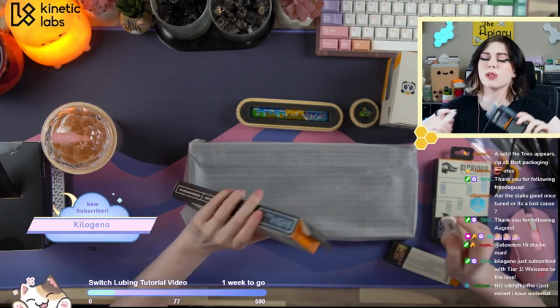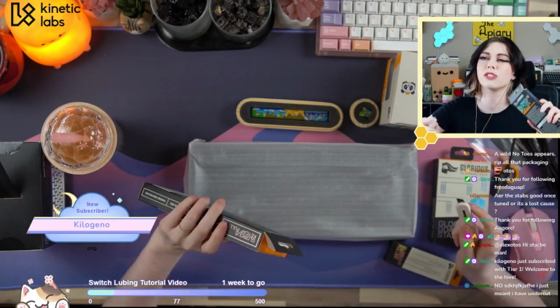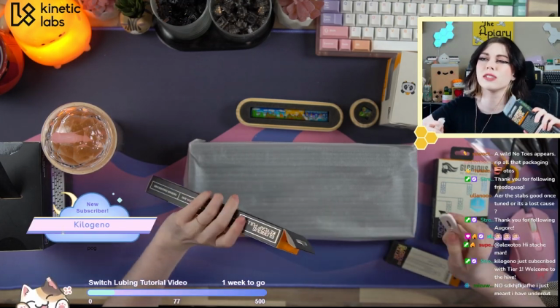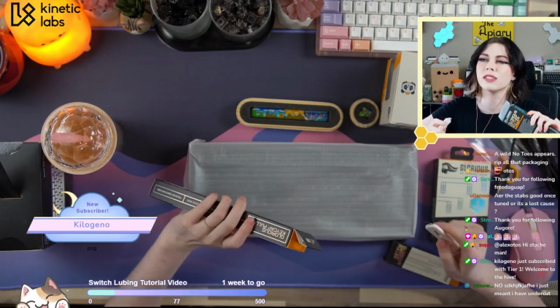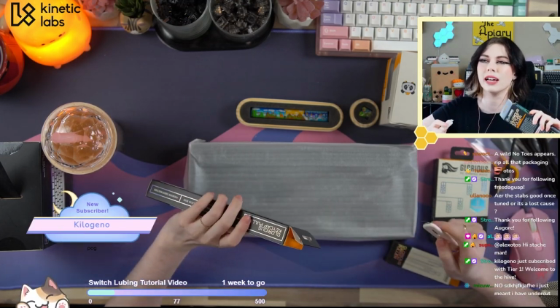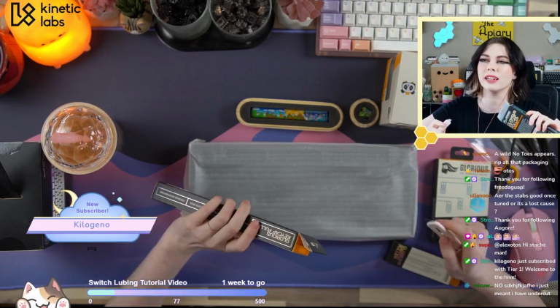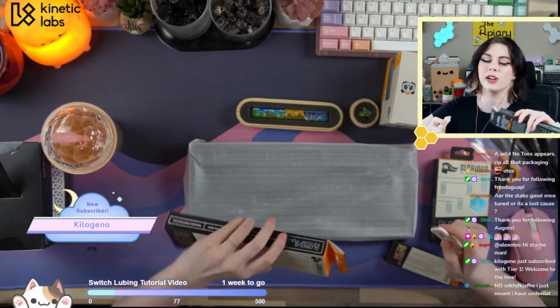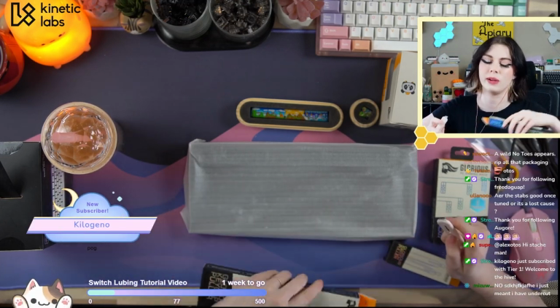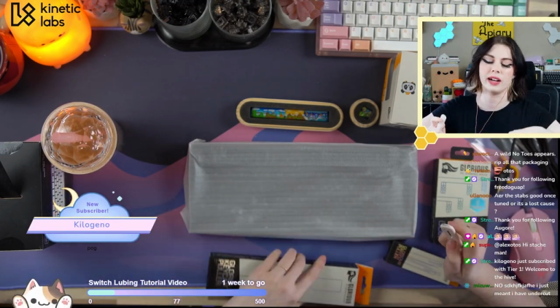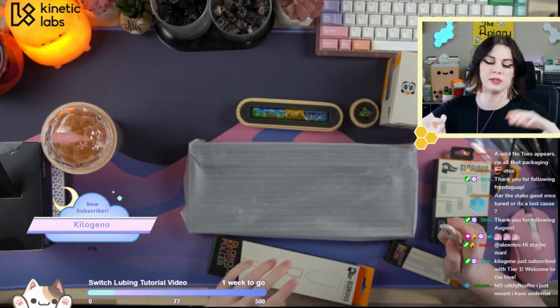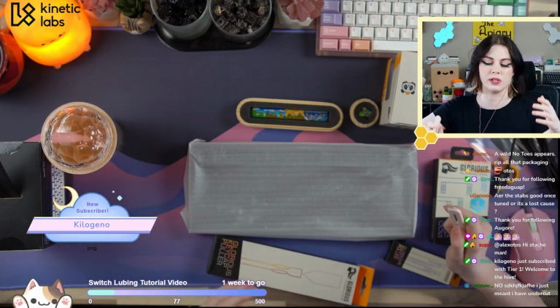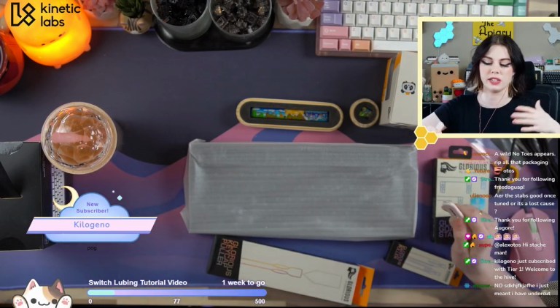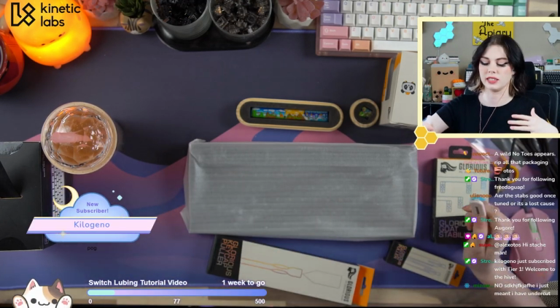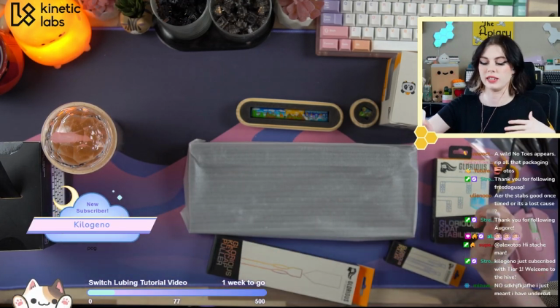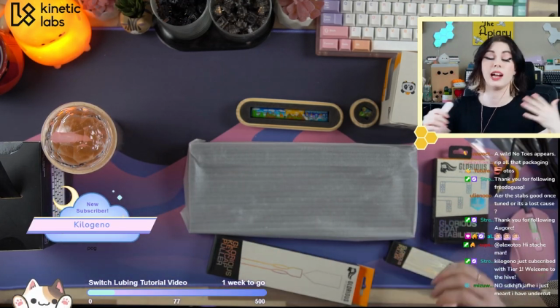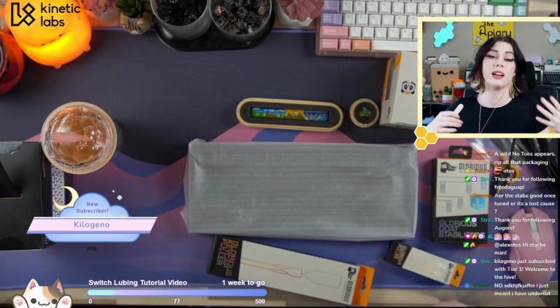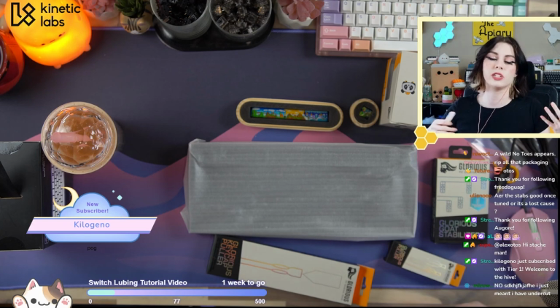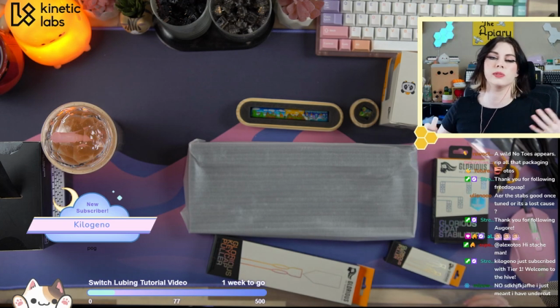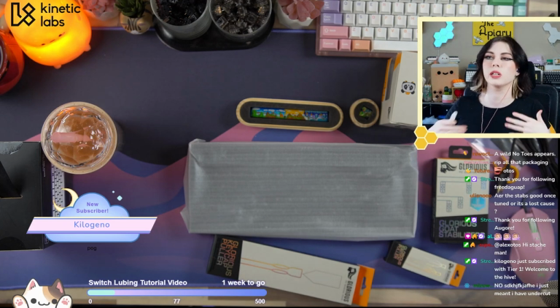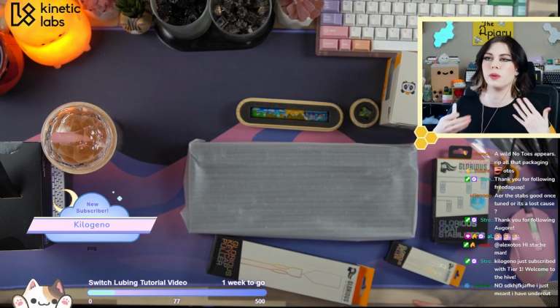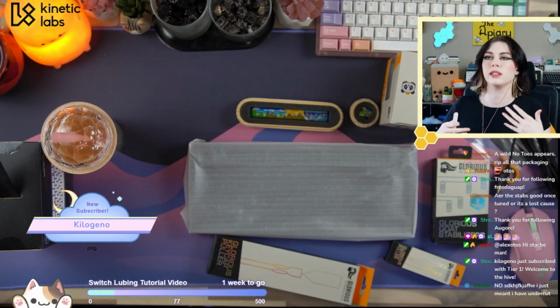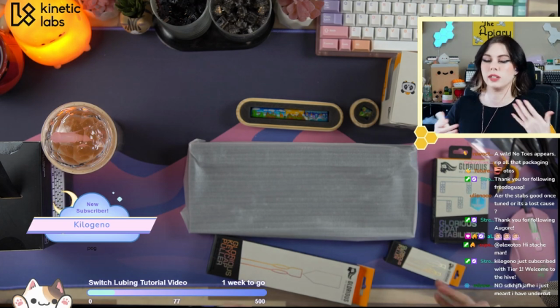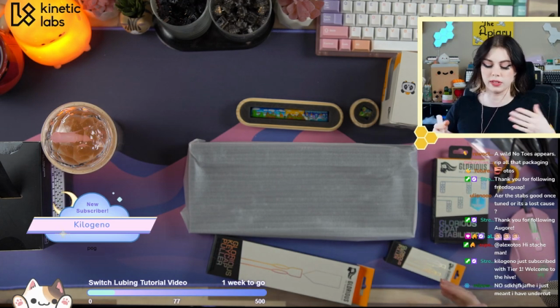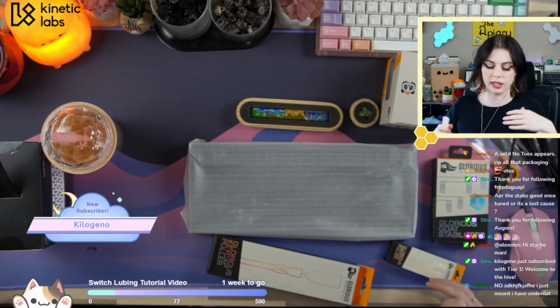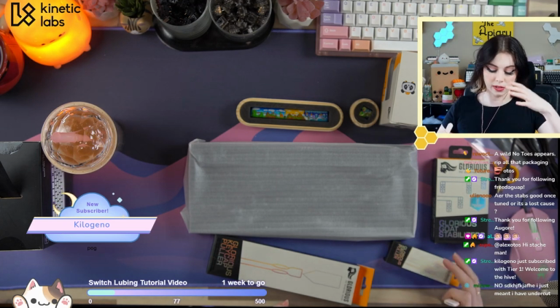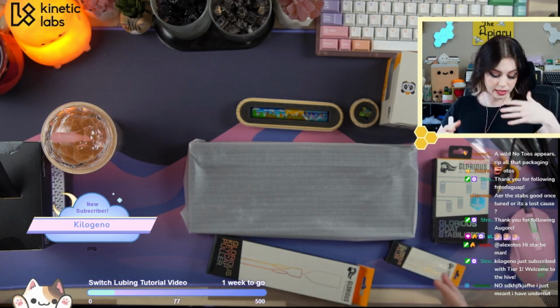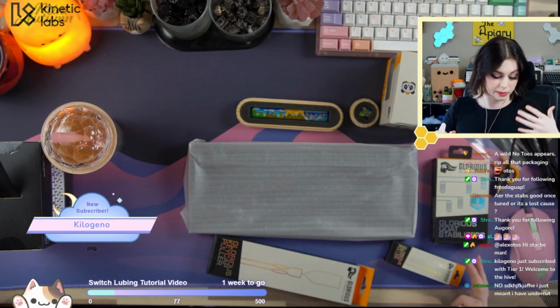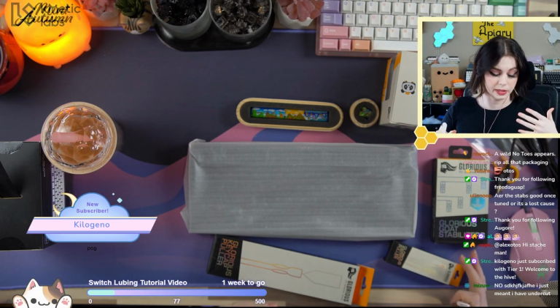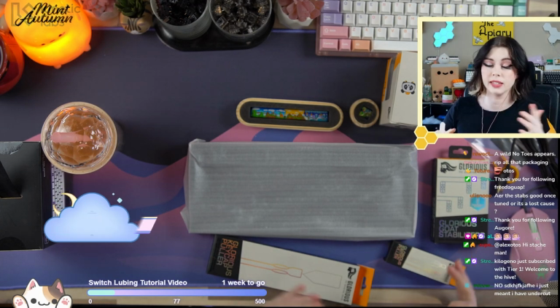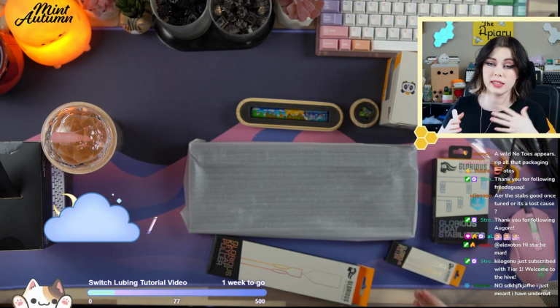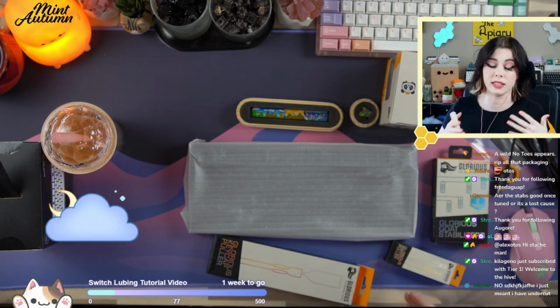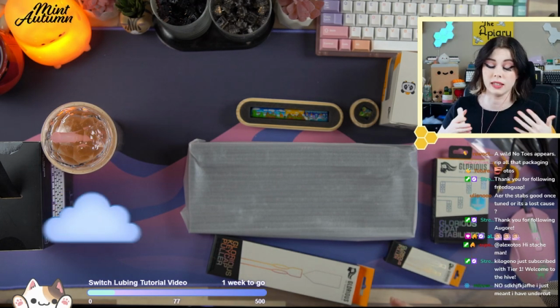I should say, I'm kind of joking around. I am genuinely quite grateful that Gloria sent me all this. This is a lot.